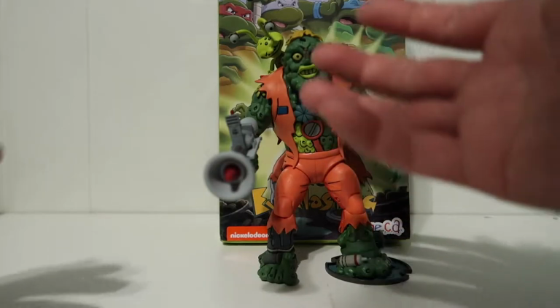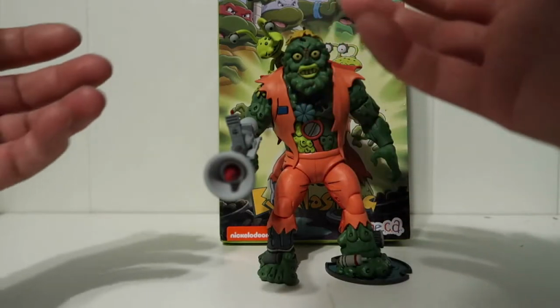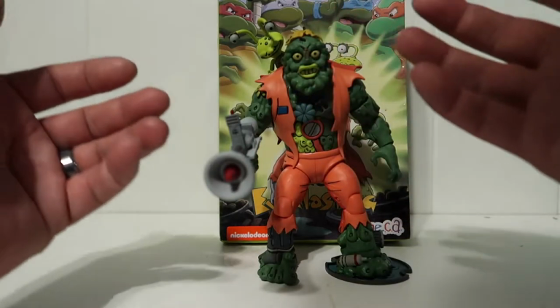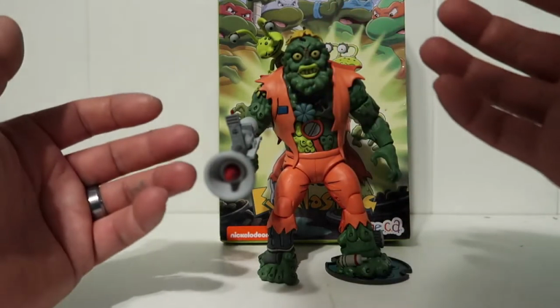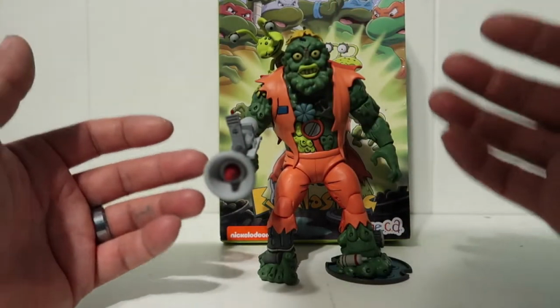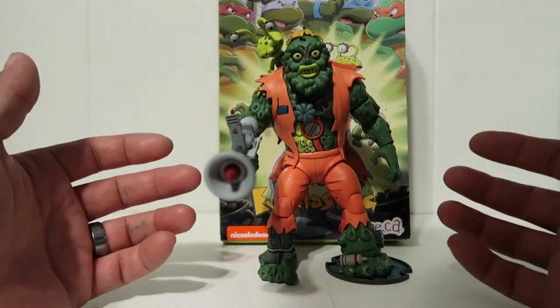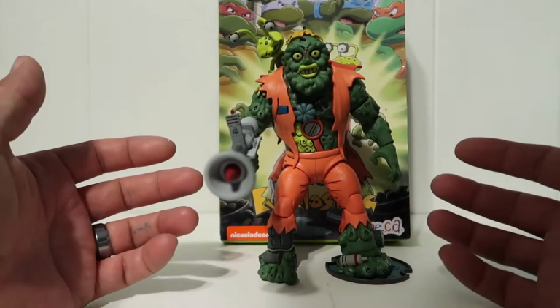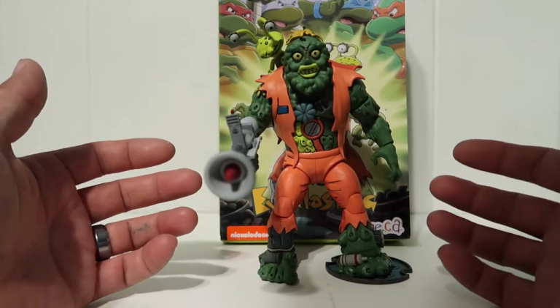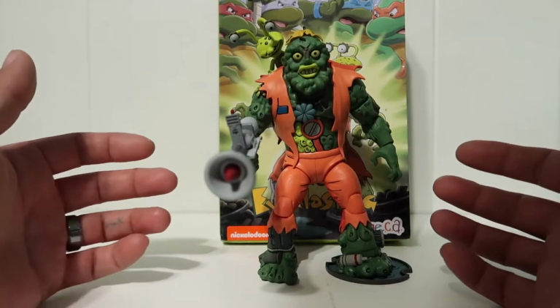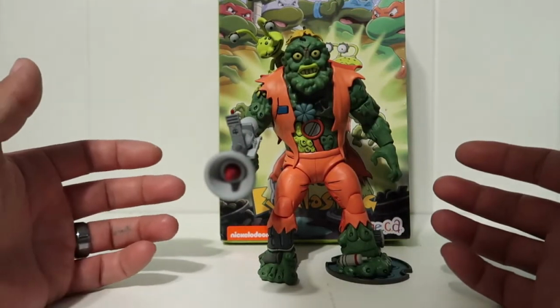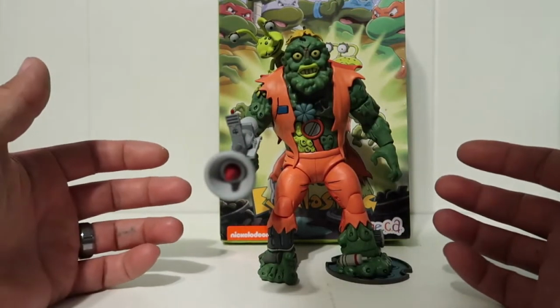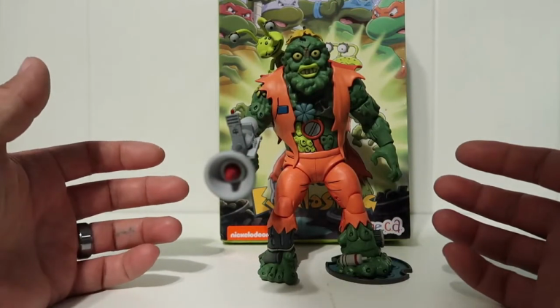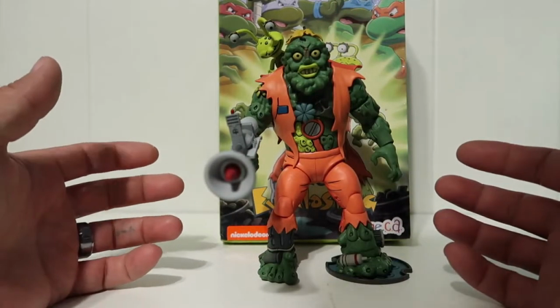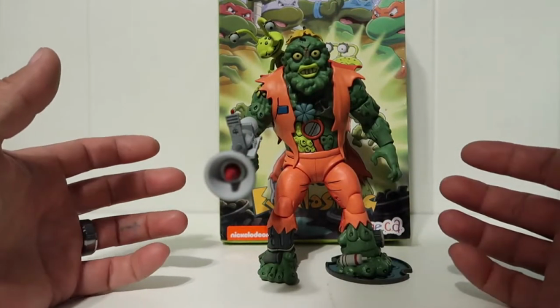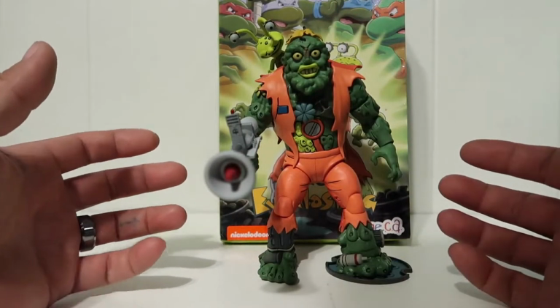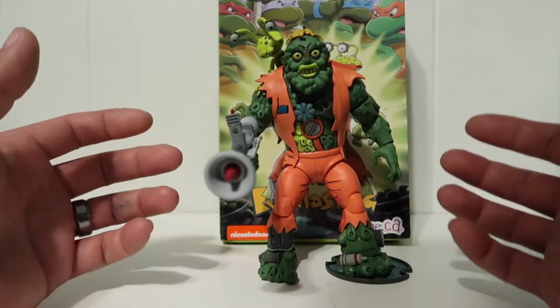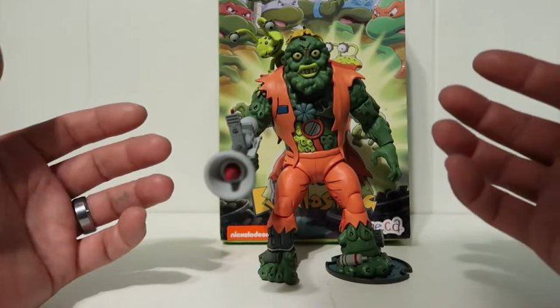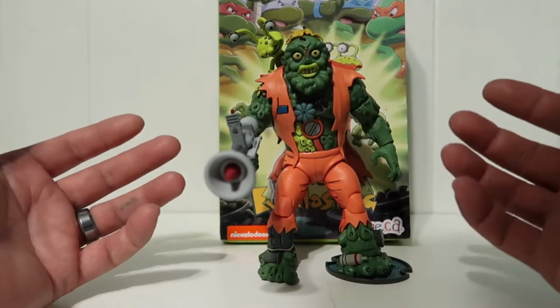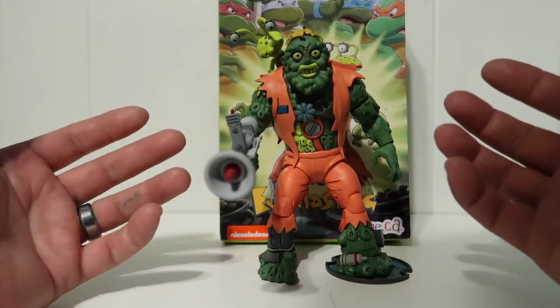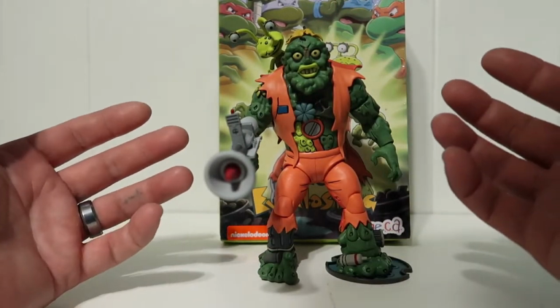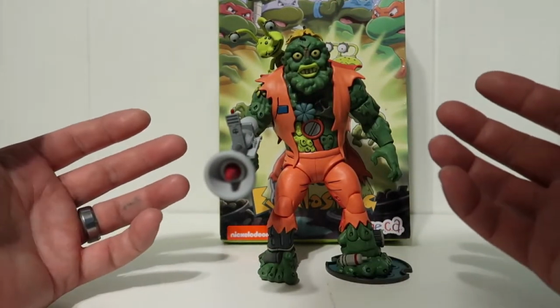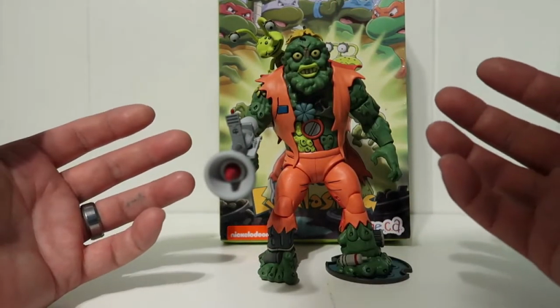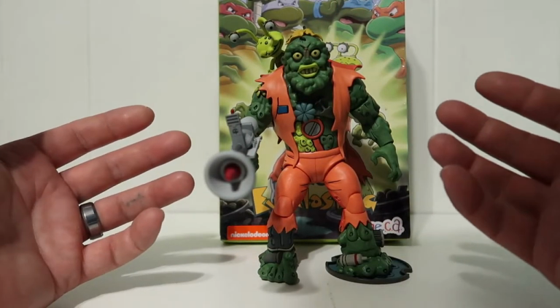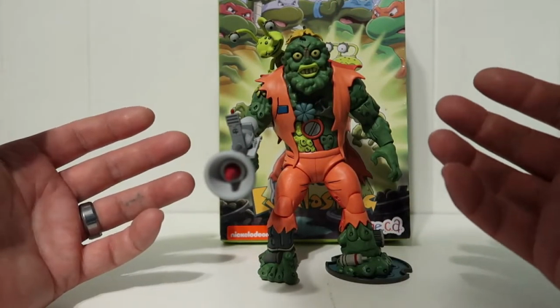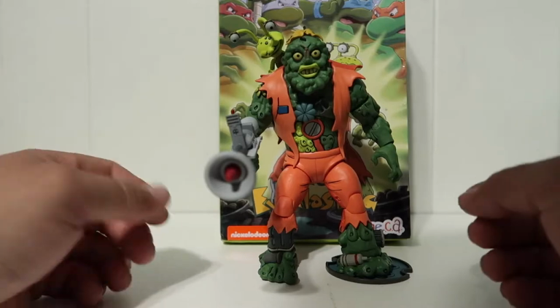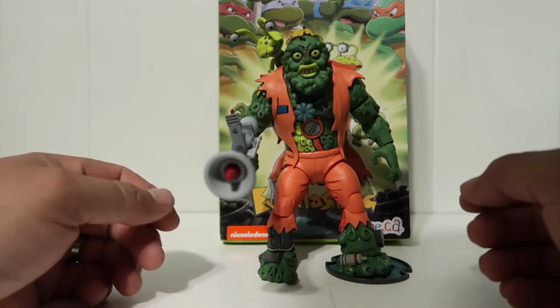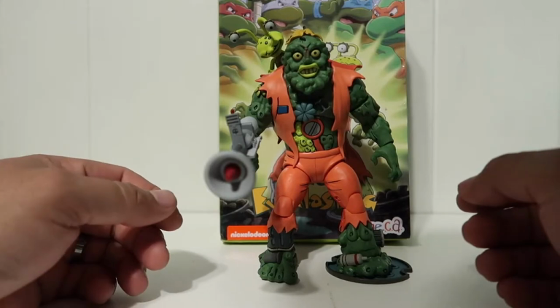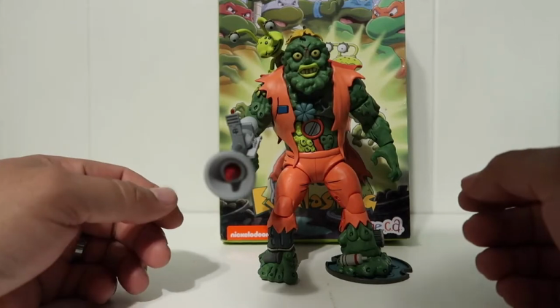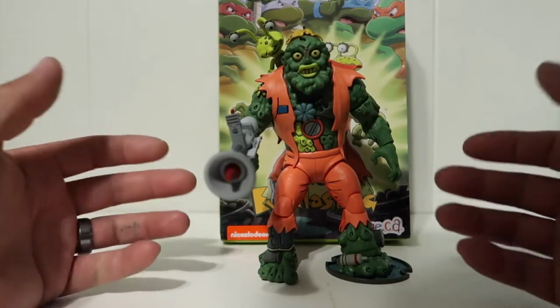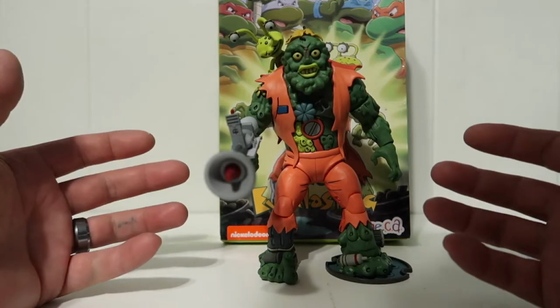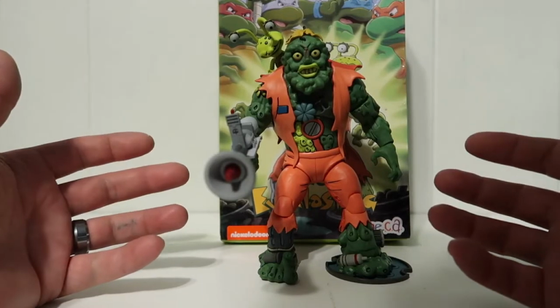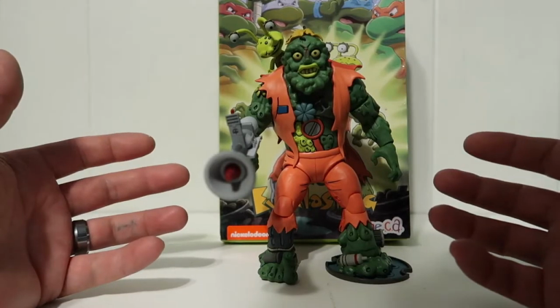What's up guys, welcome to another episode of recreating. Today we're doing another review, so stay tuned.